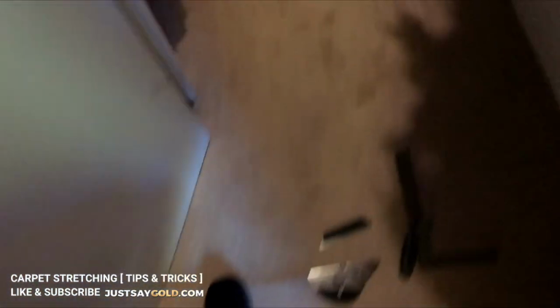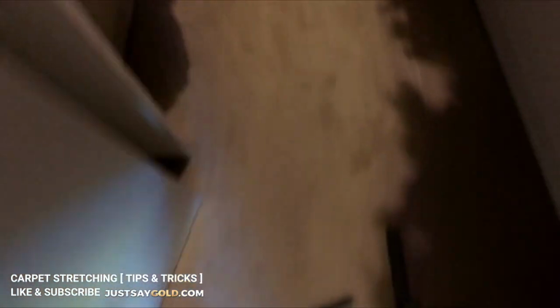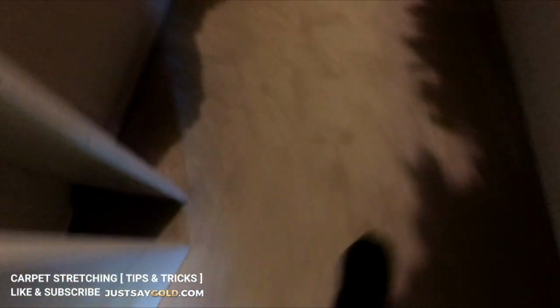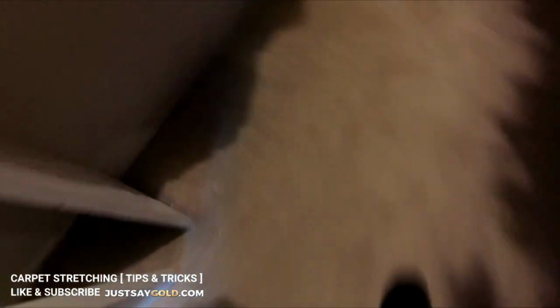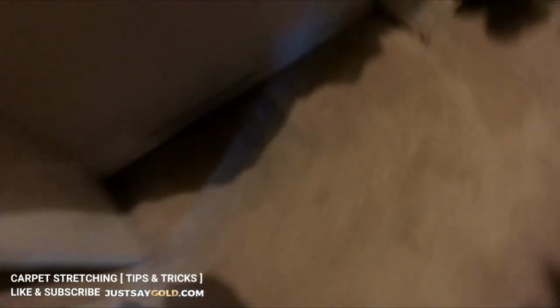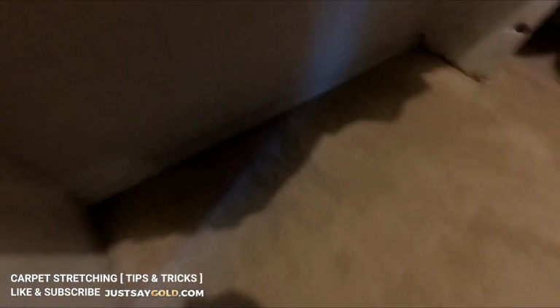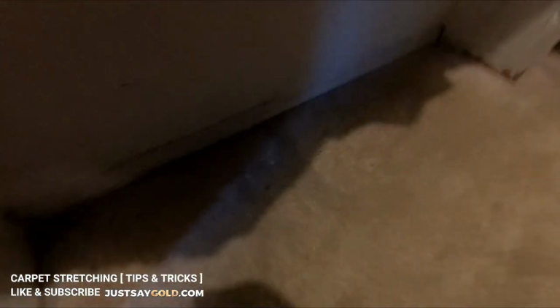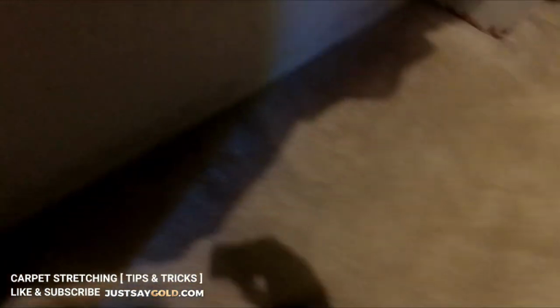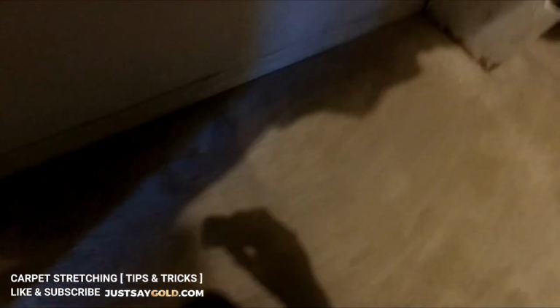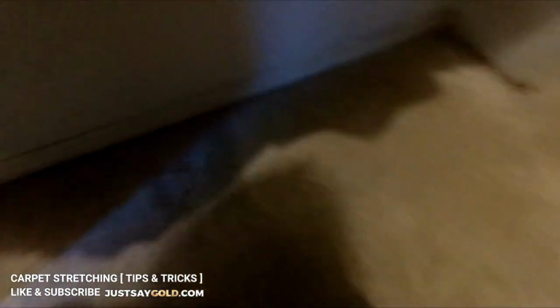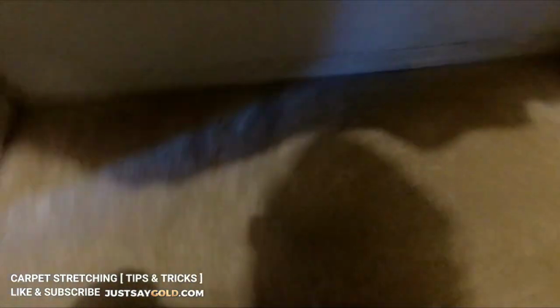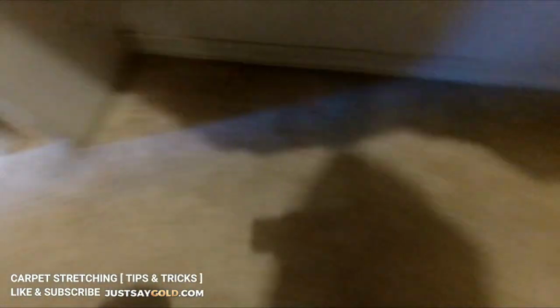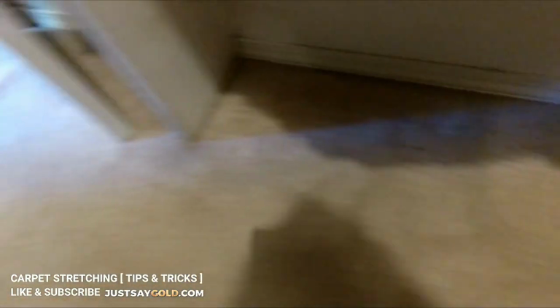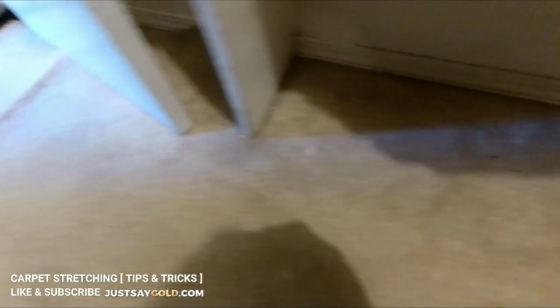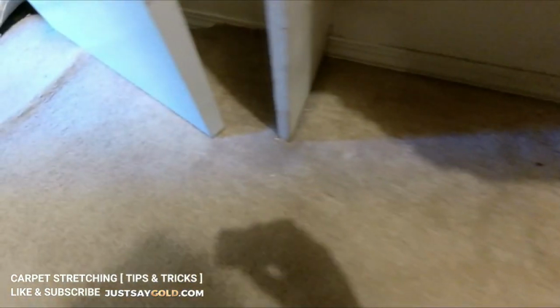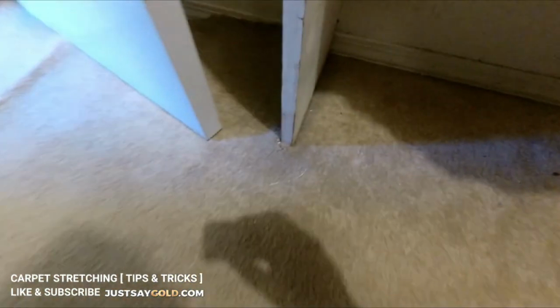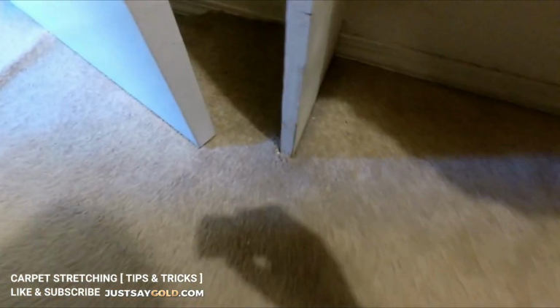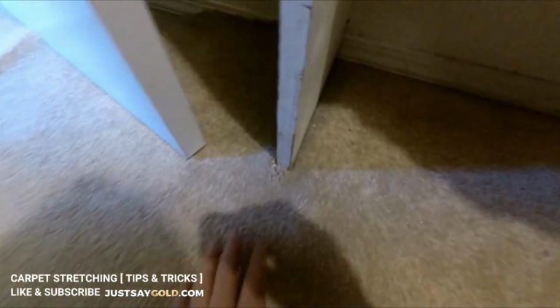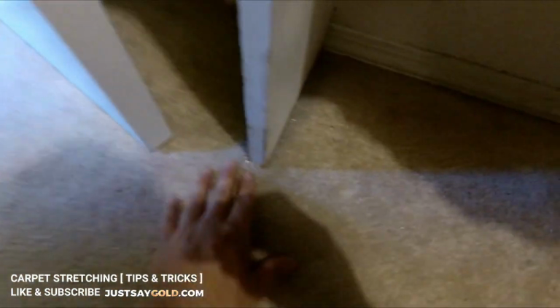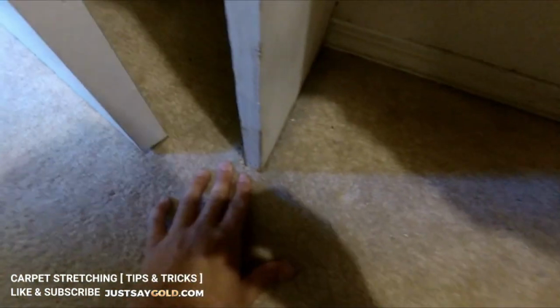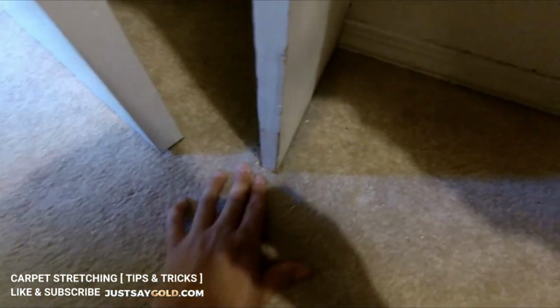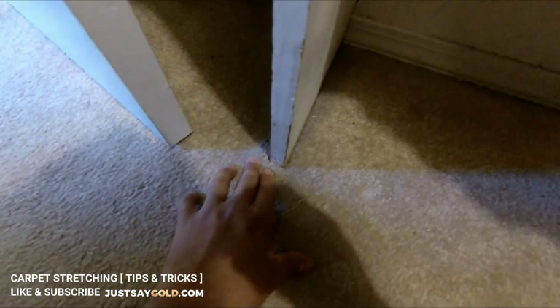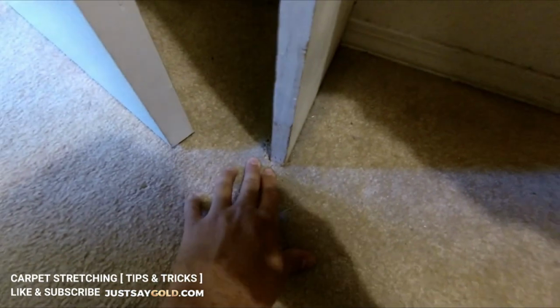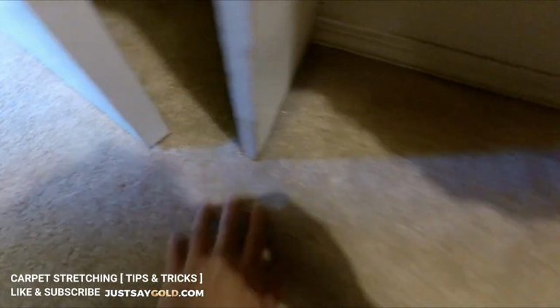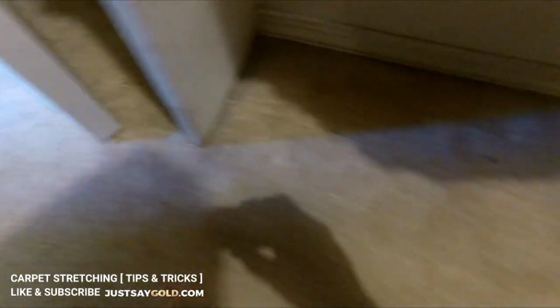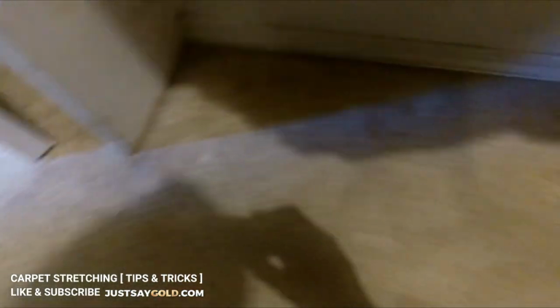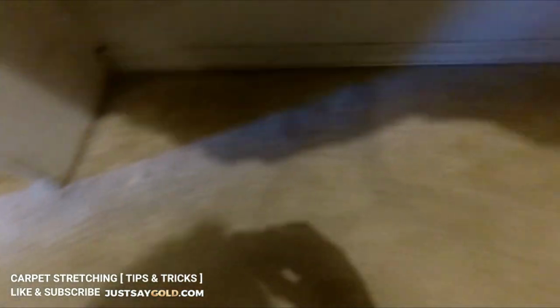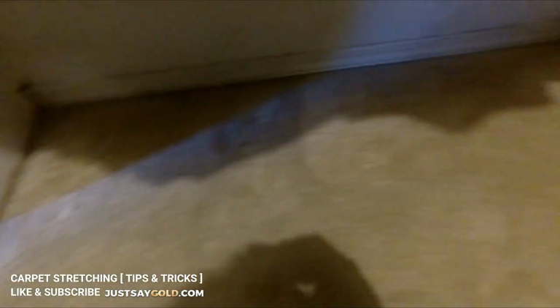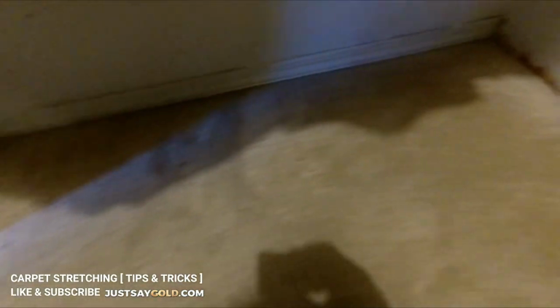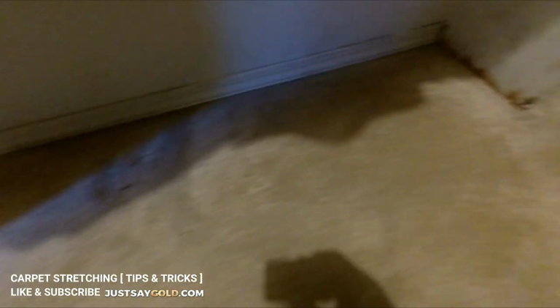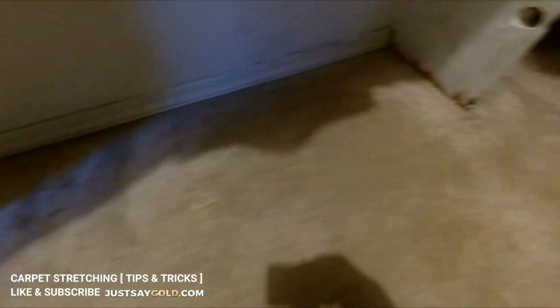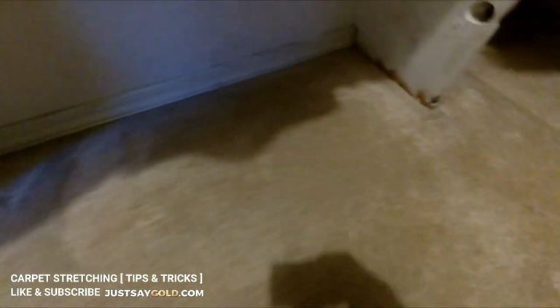Here you can see that because the closet has a built-in shelf and too many cutouts, I decided to do a seam at the doorway to make it easier.